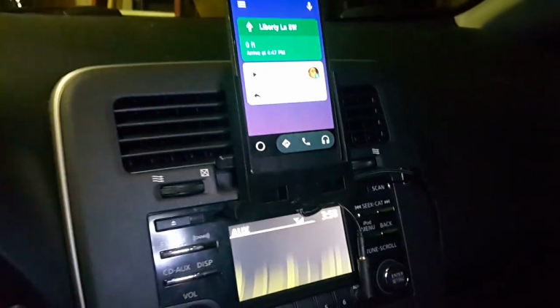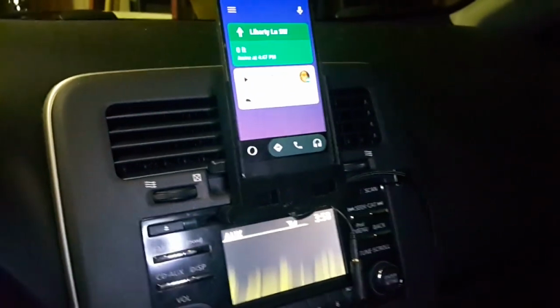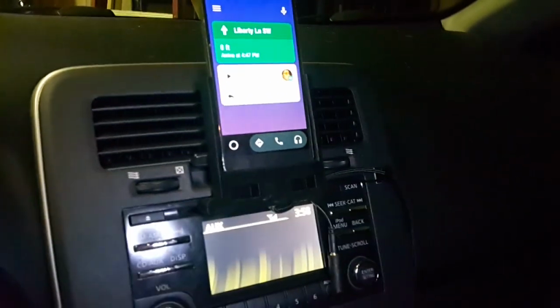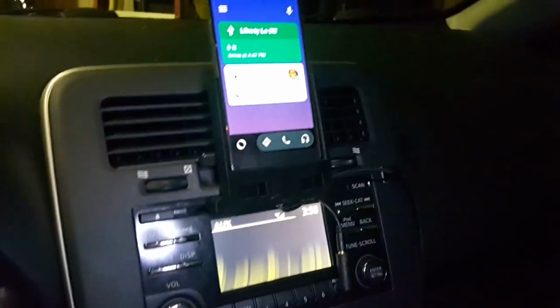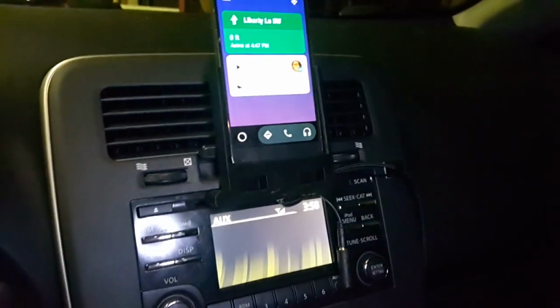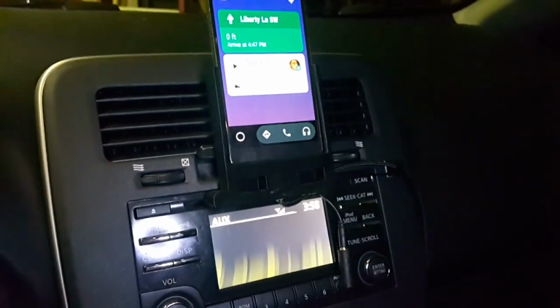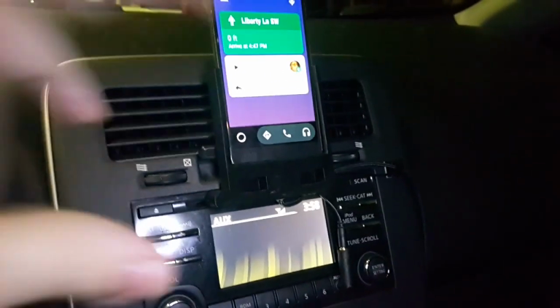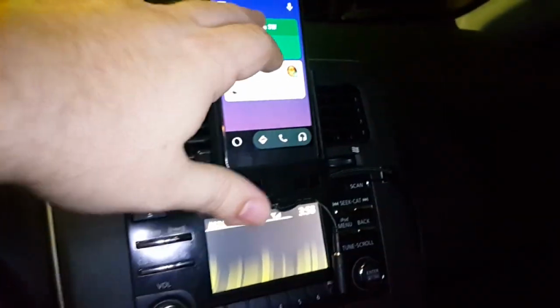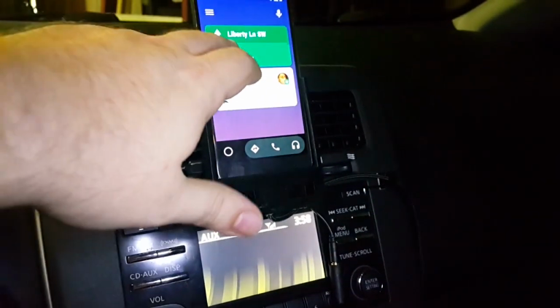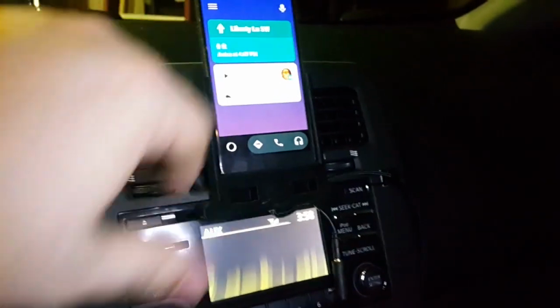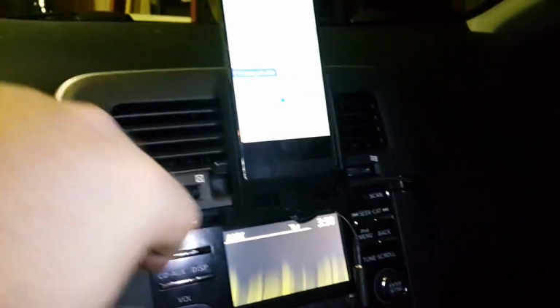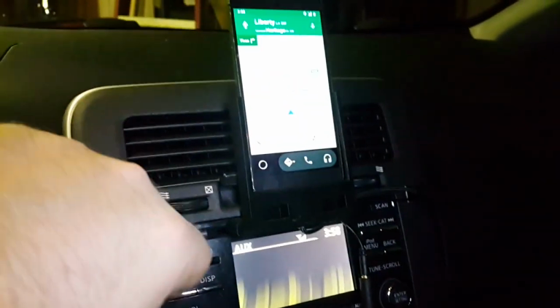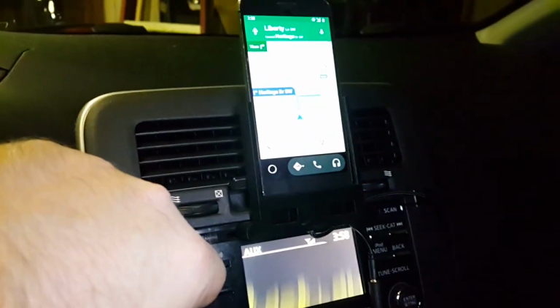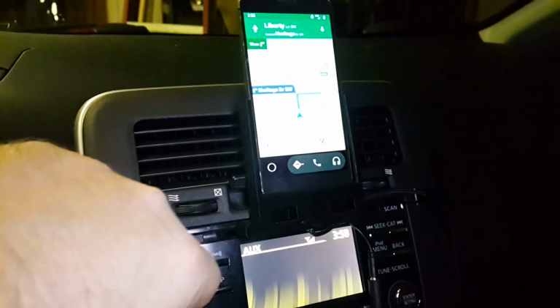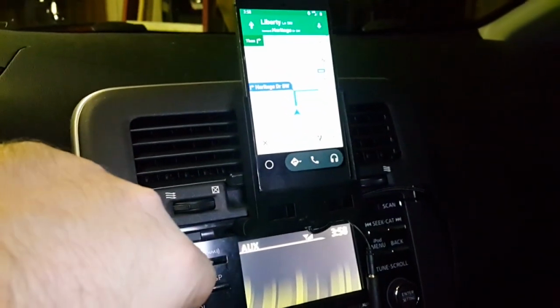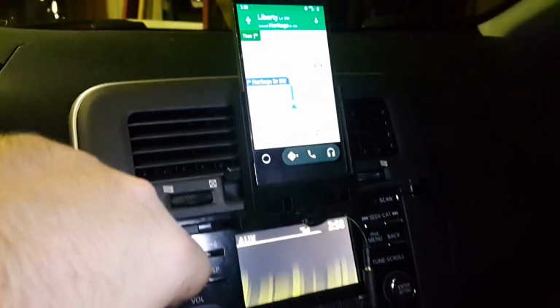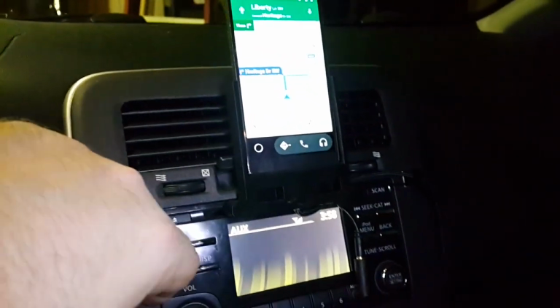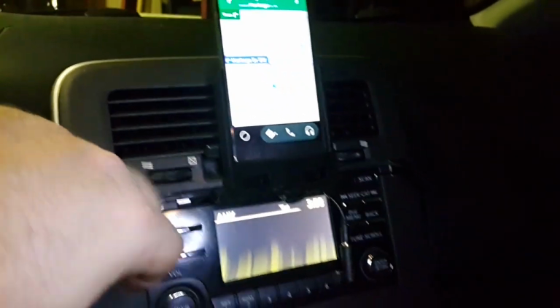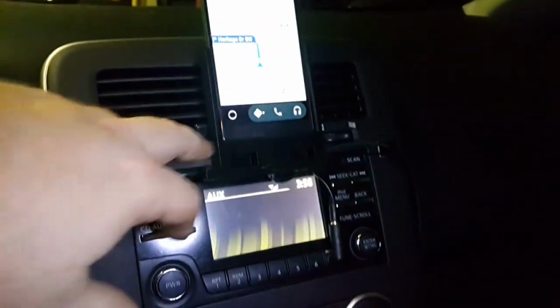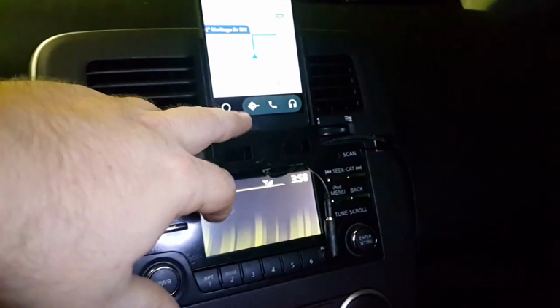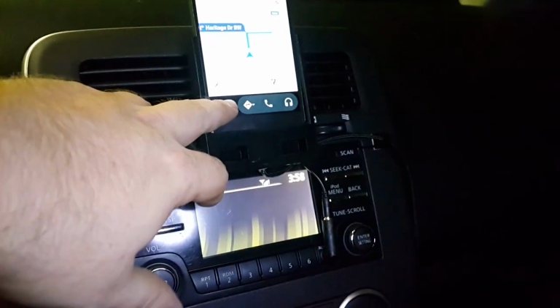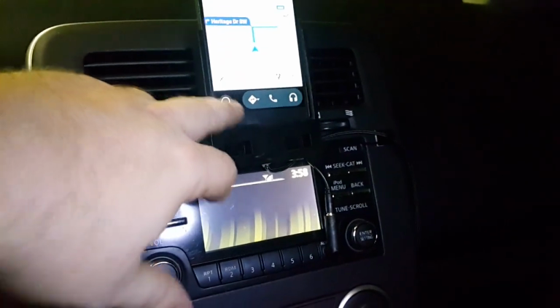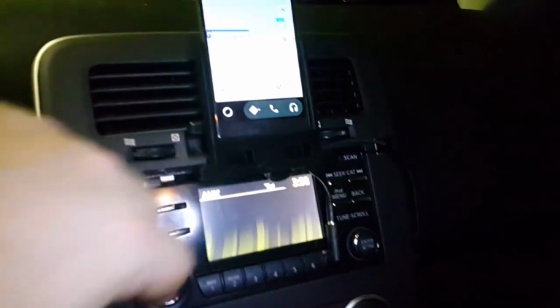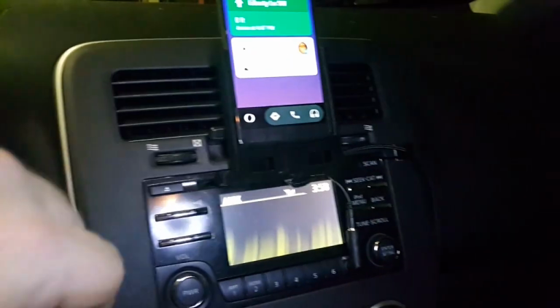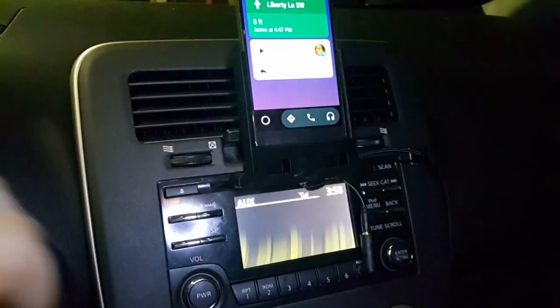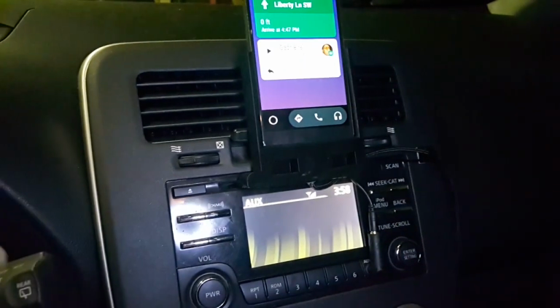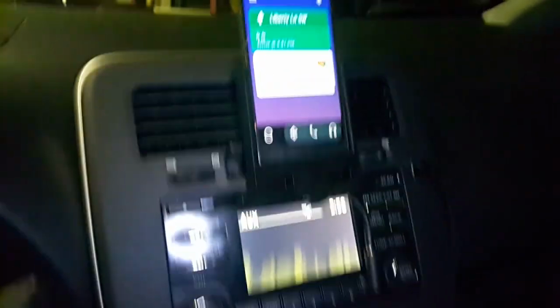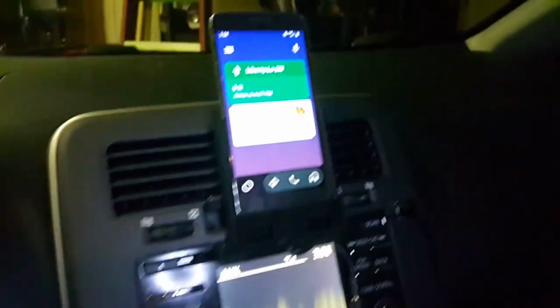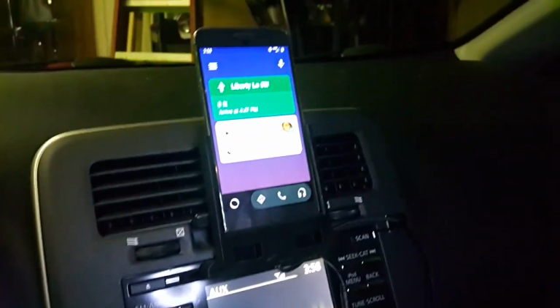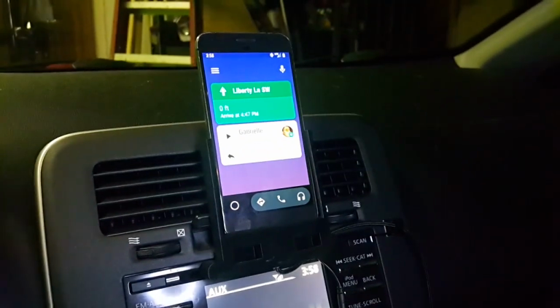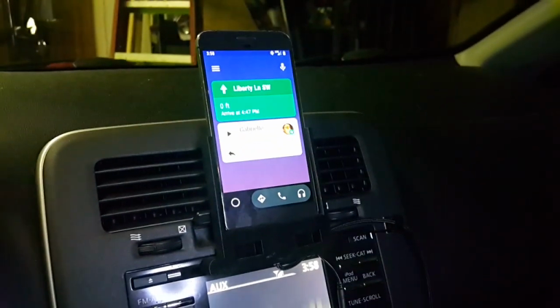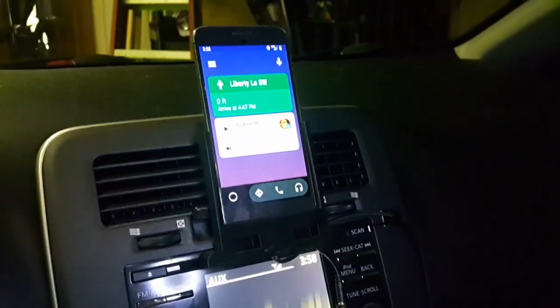So I have stuff like this navigation. It has my audiobooks and stuff like that. And I can do stuff like this.